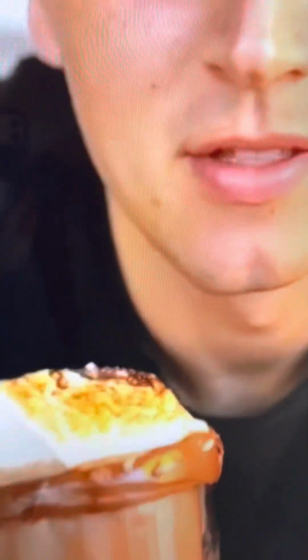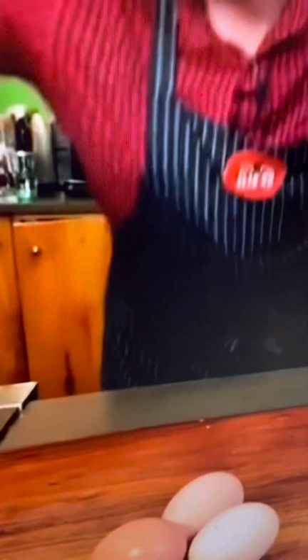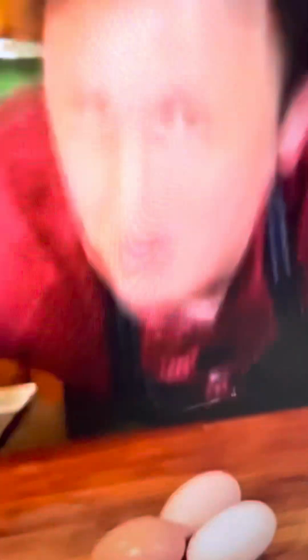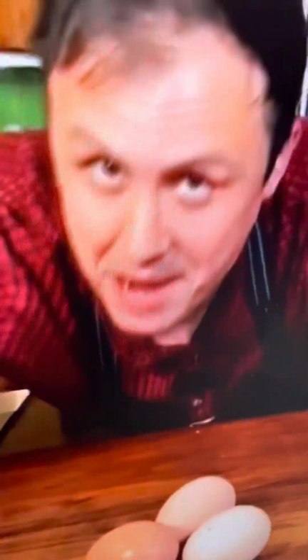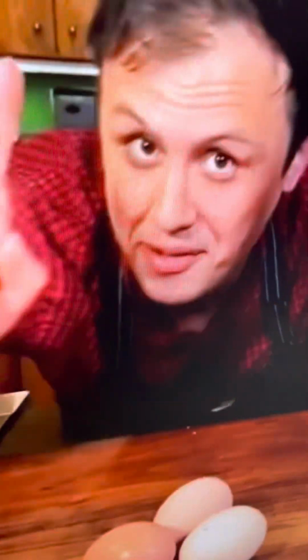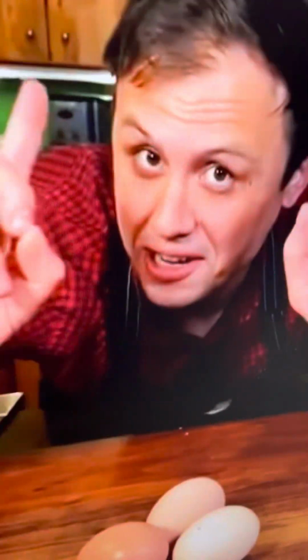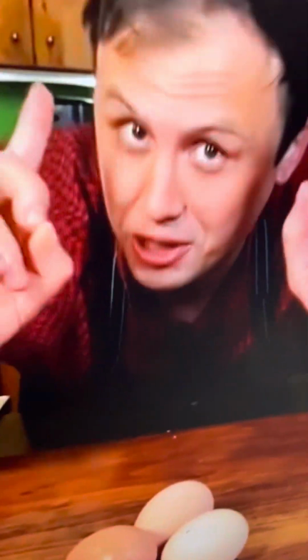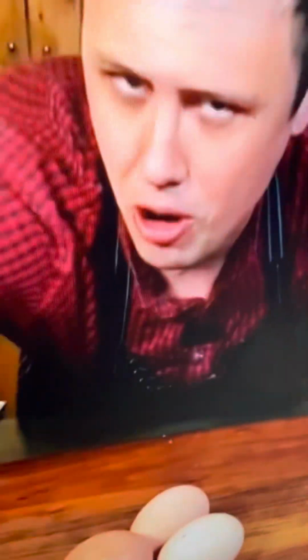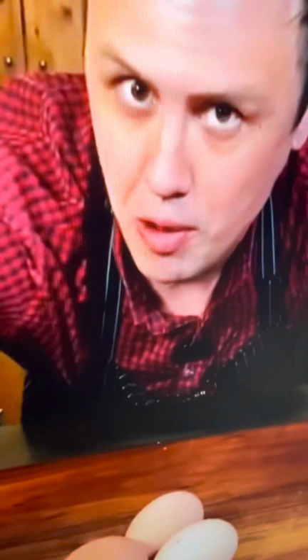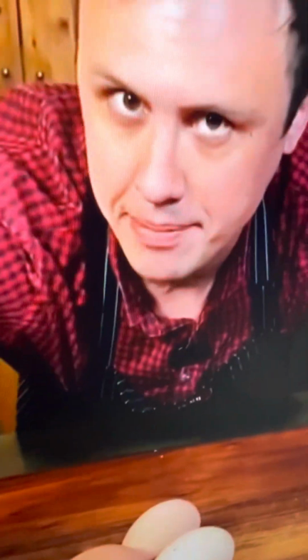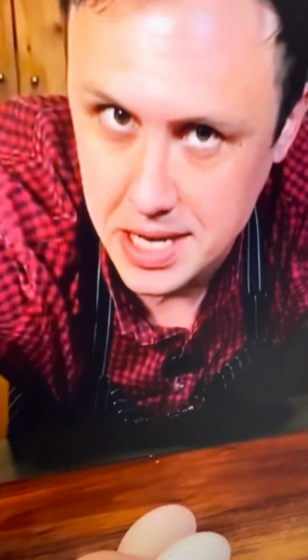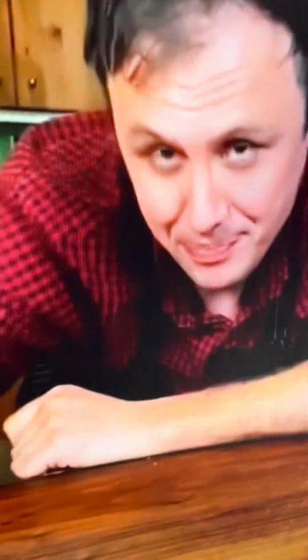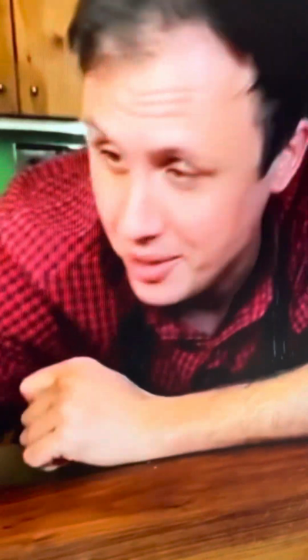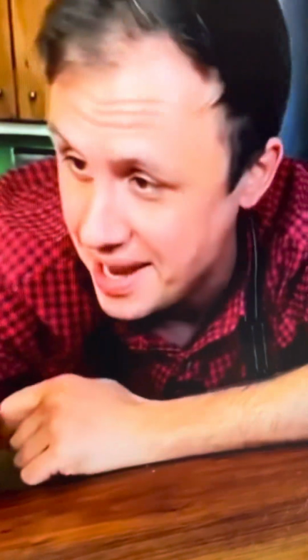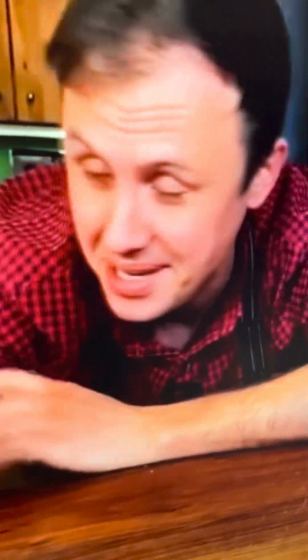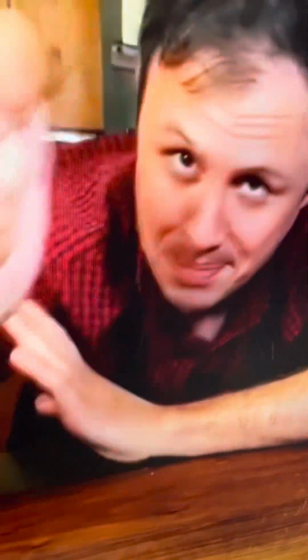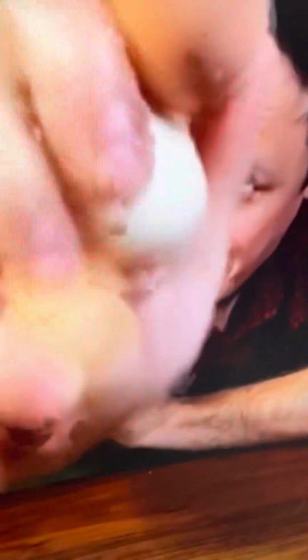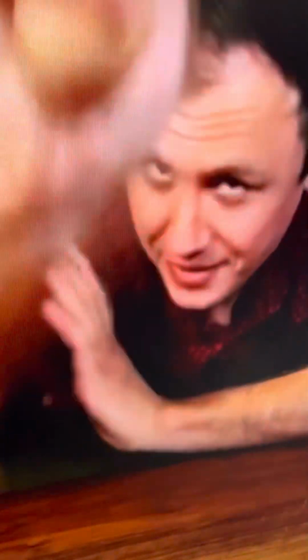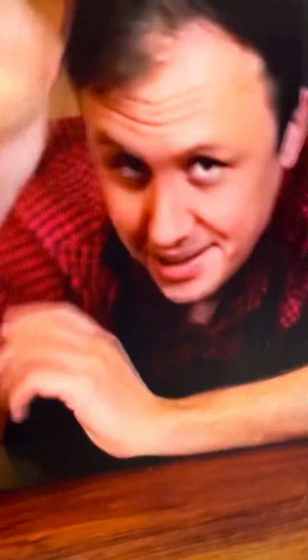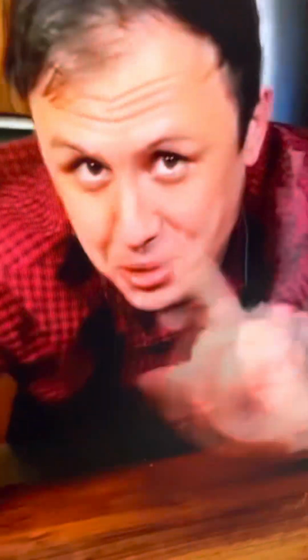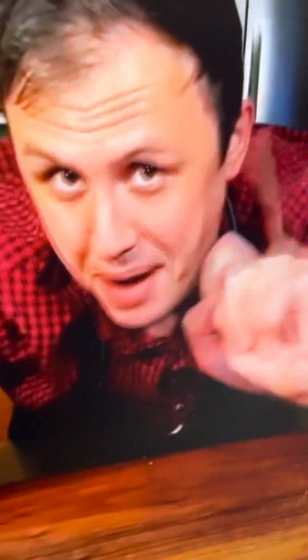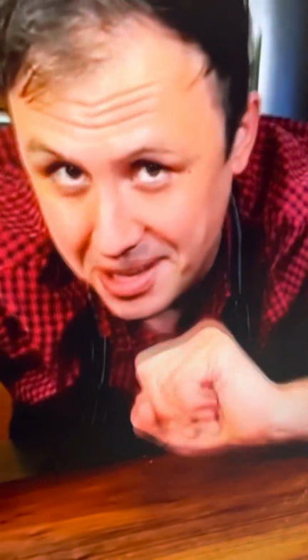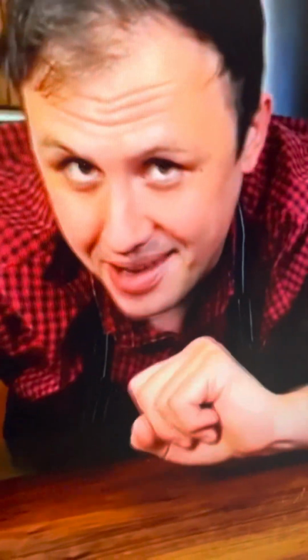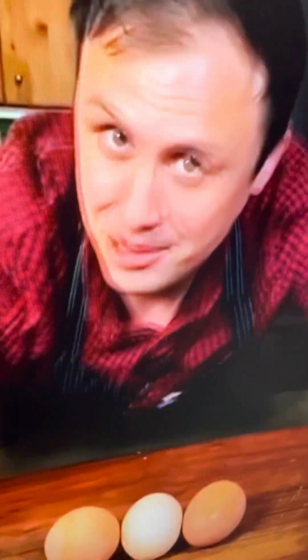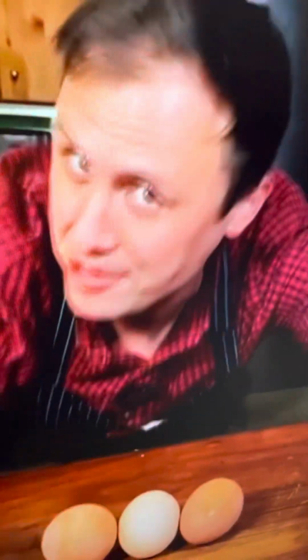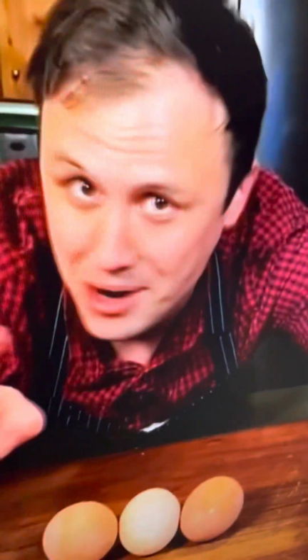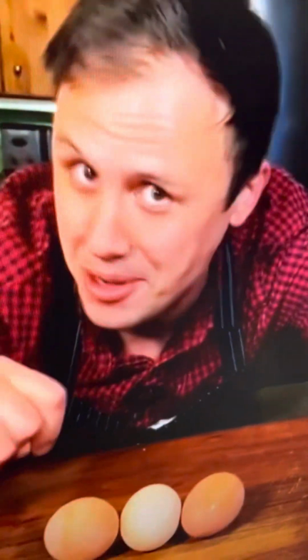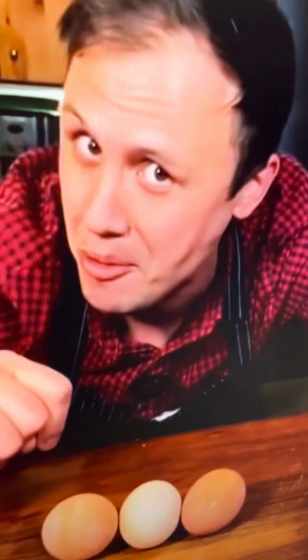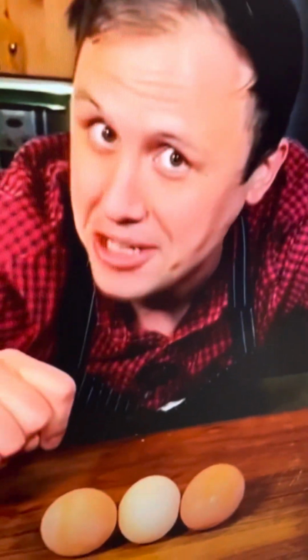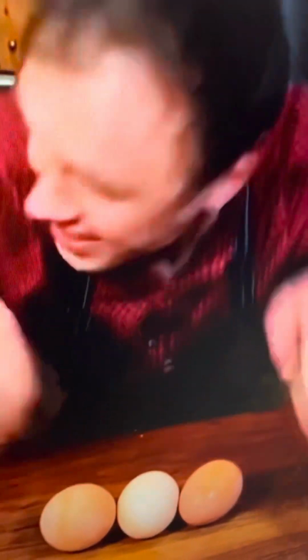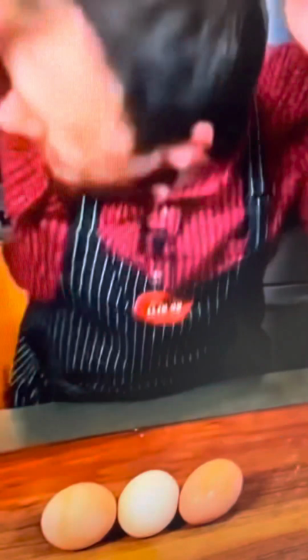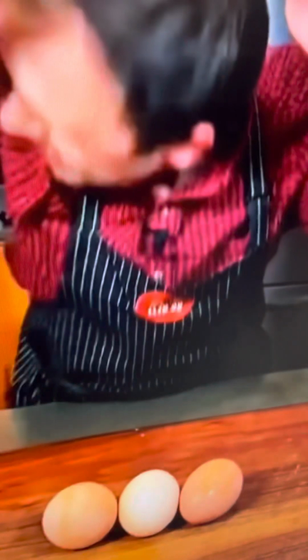Okay, we've got another Gordon Ramsay challenge — we're attempting his perfect scrambled eggs. Gordon, I hope you're watching!